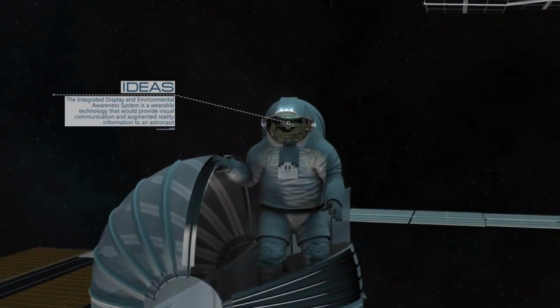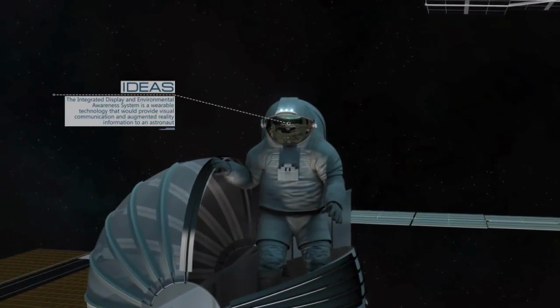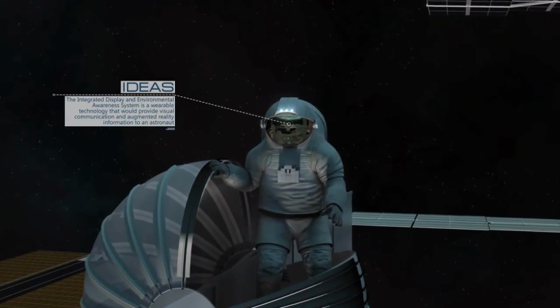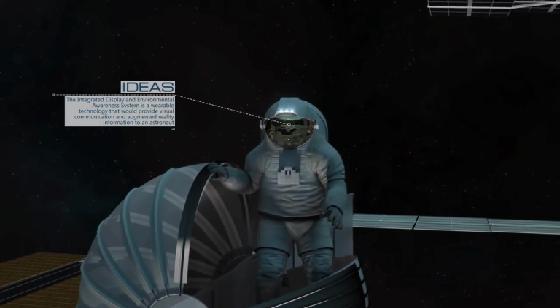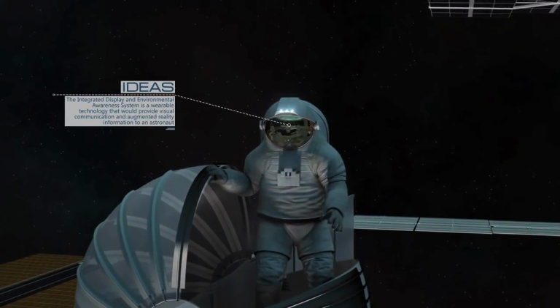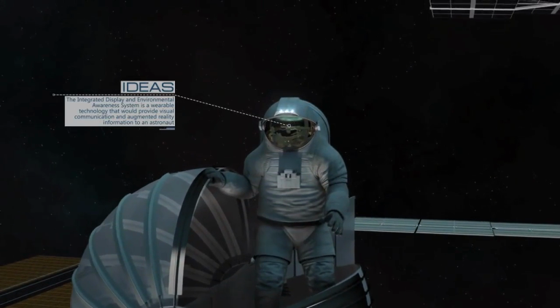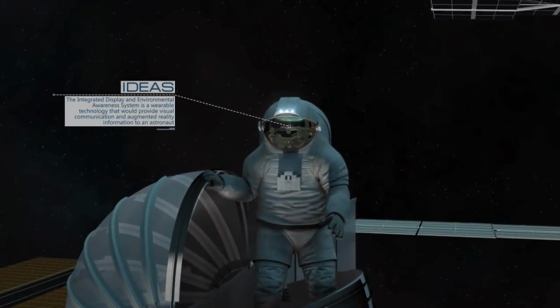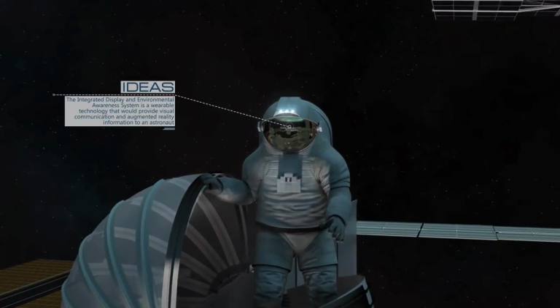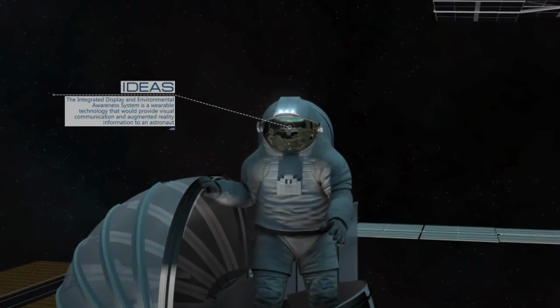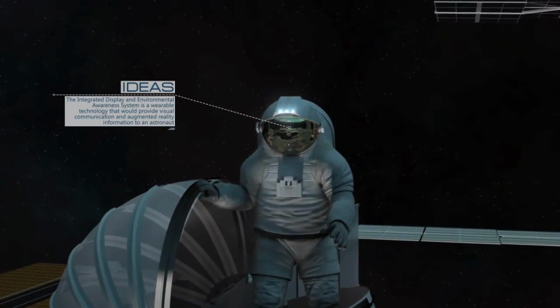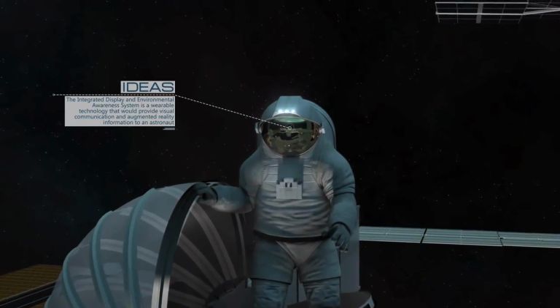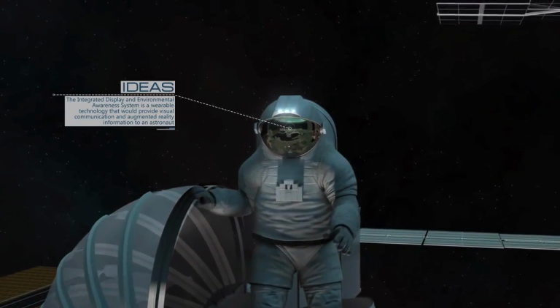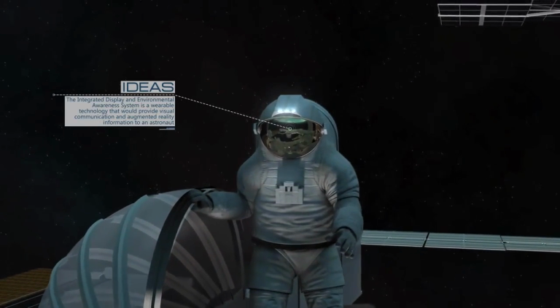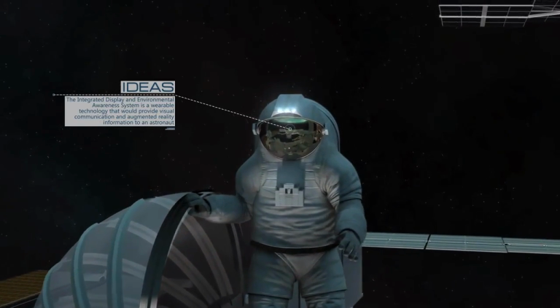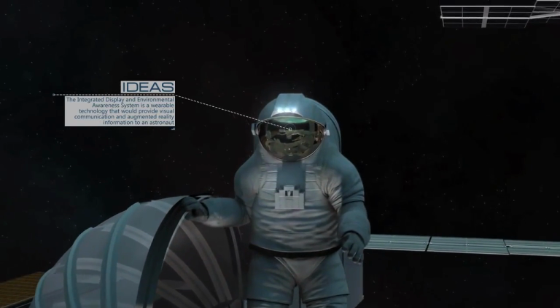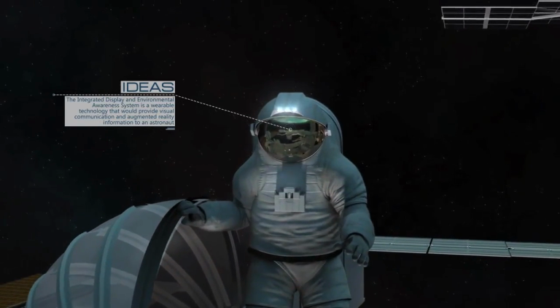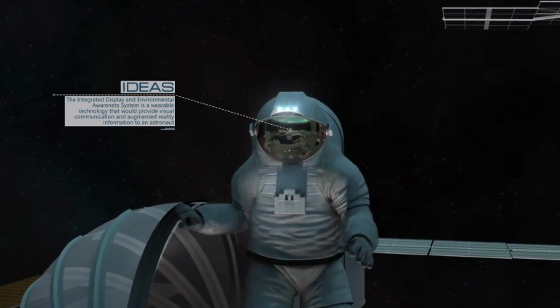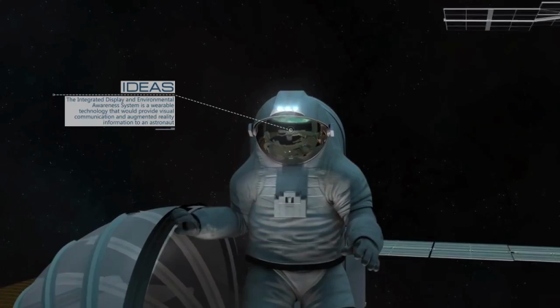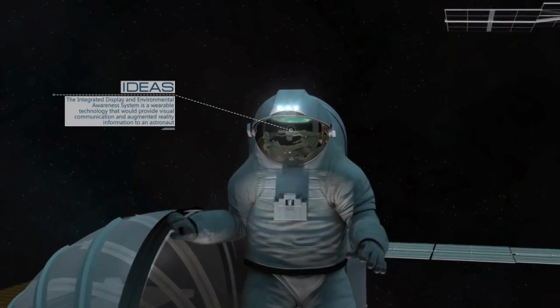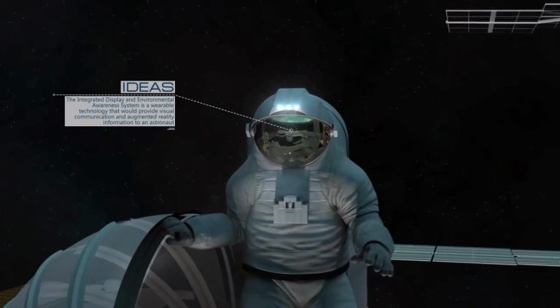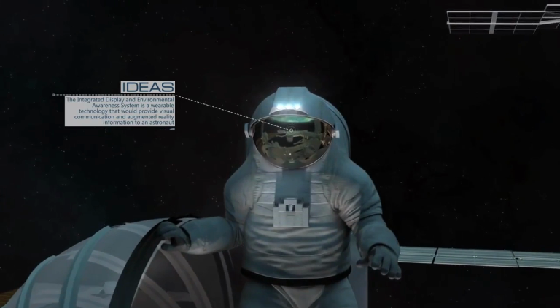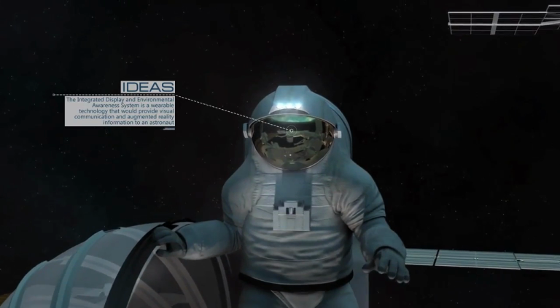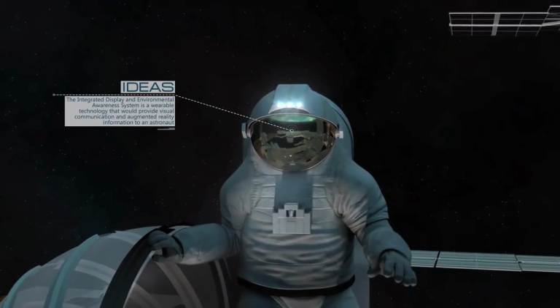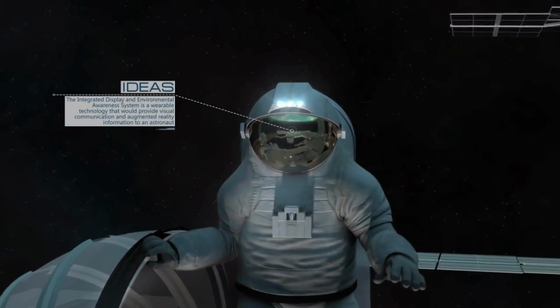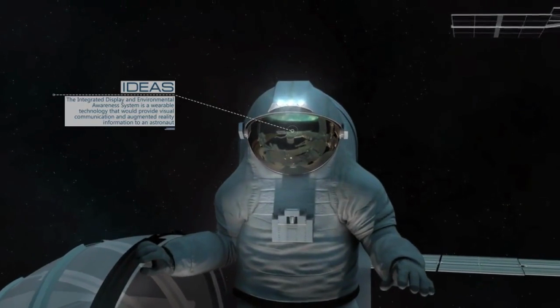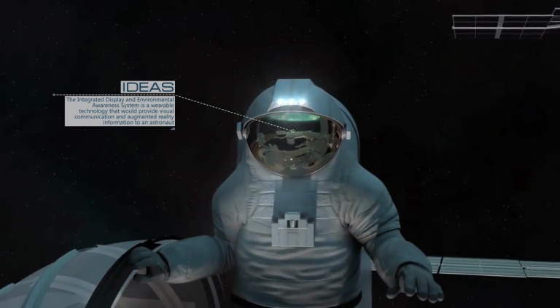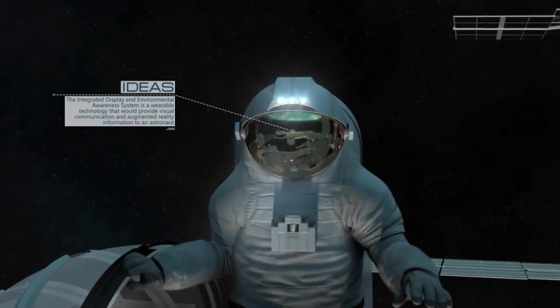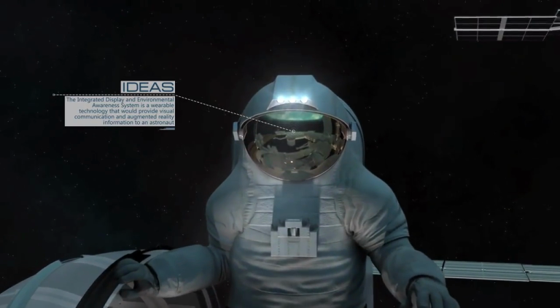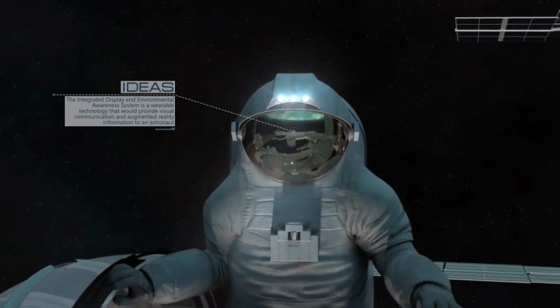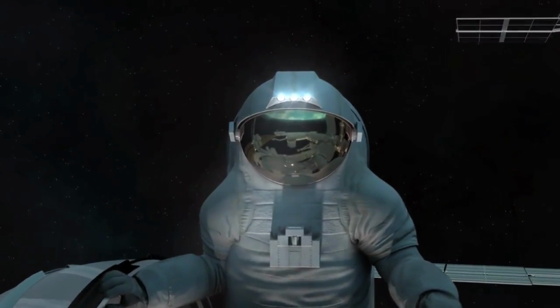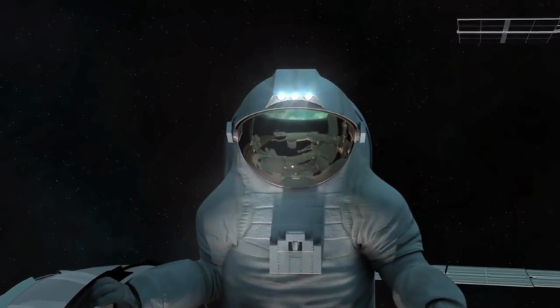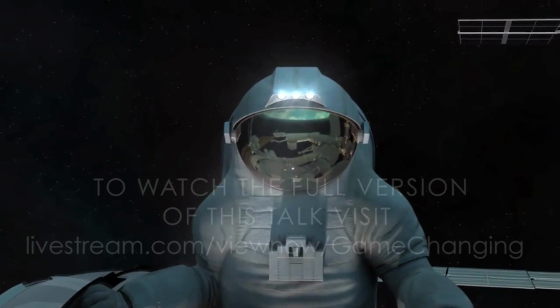And for Mars exploration as well. Space ground up — that's what we call it. Come join us, let's go to Mars together.